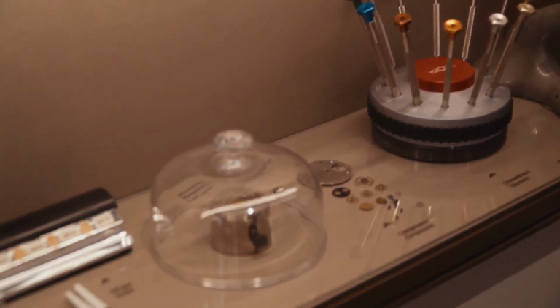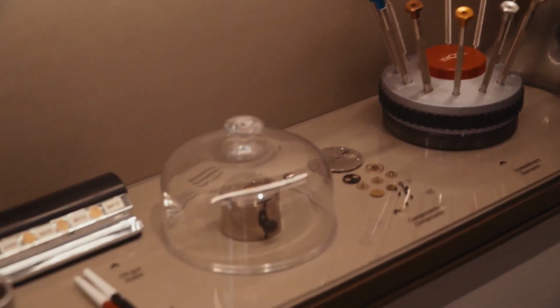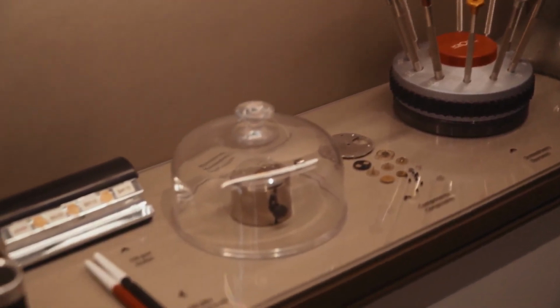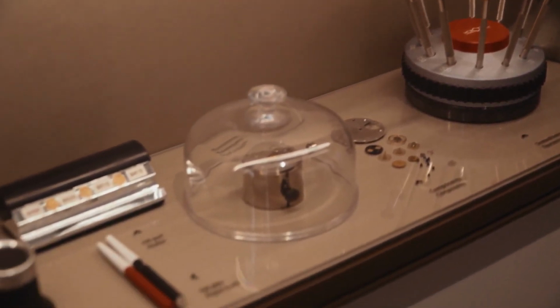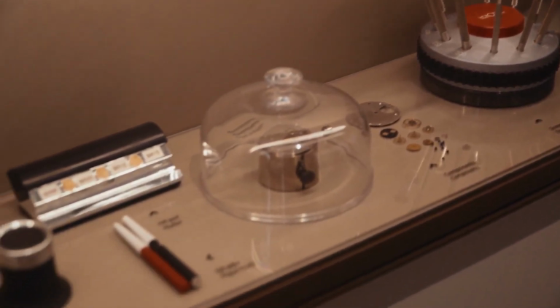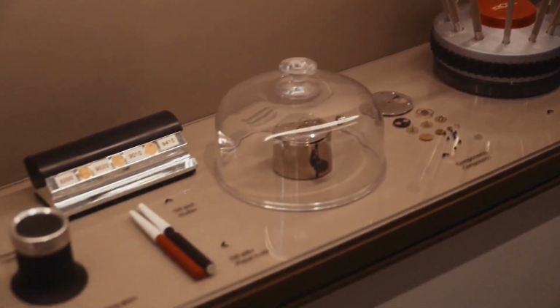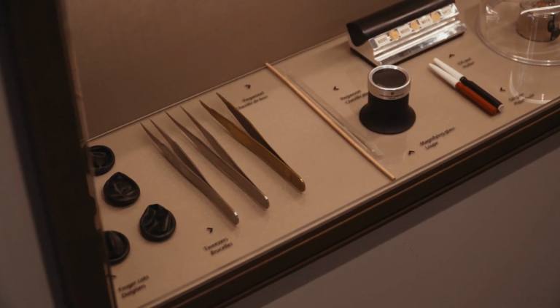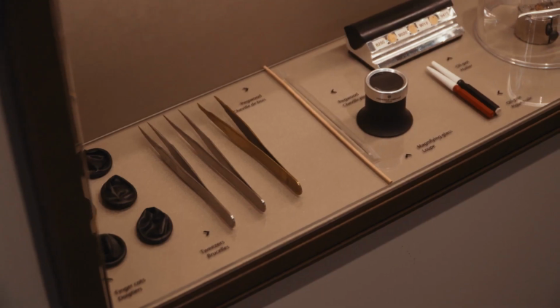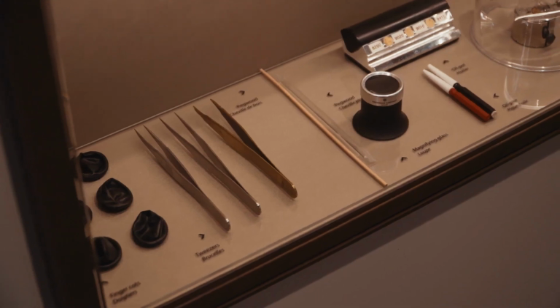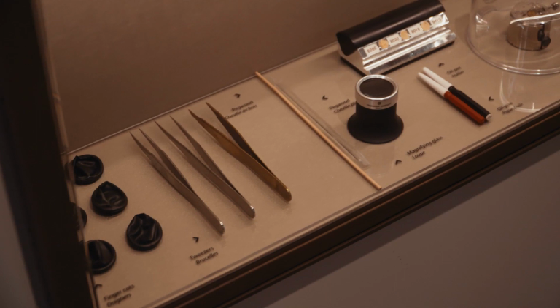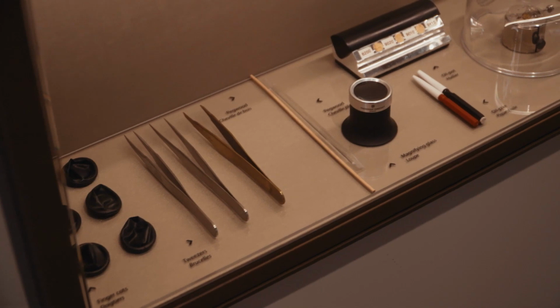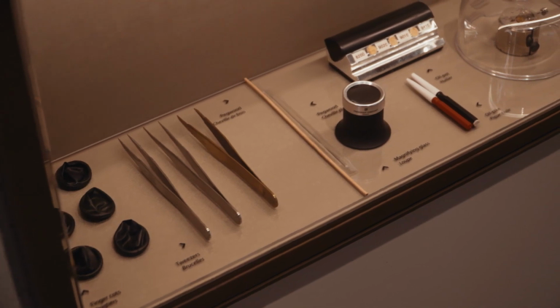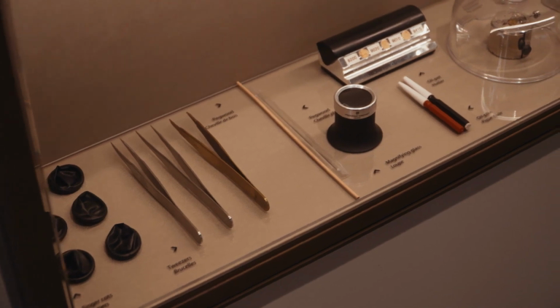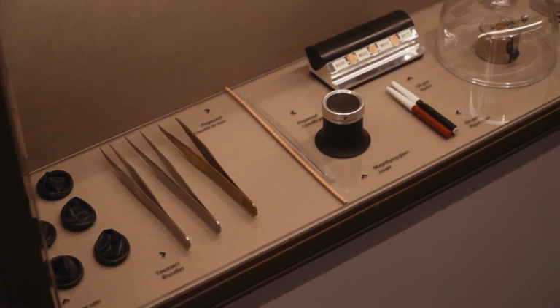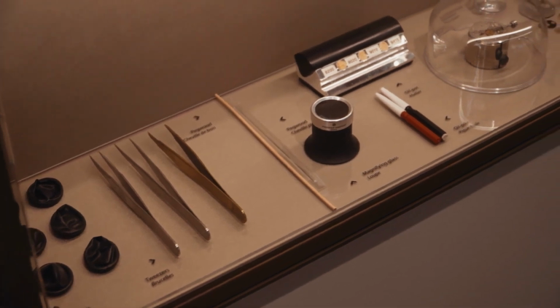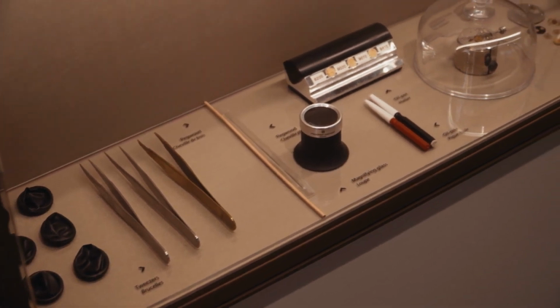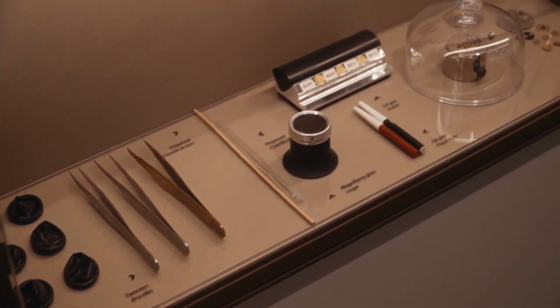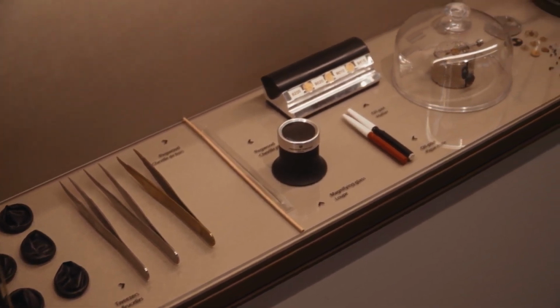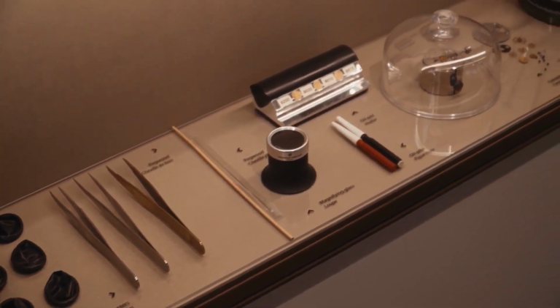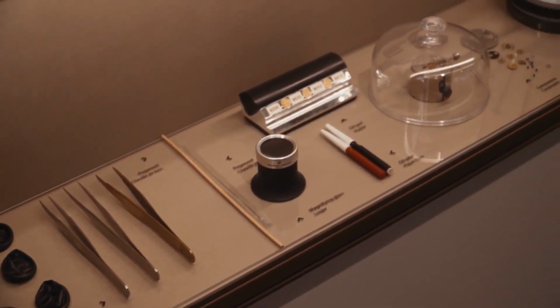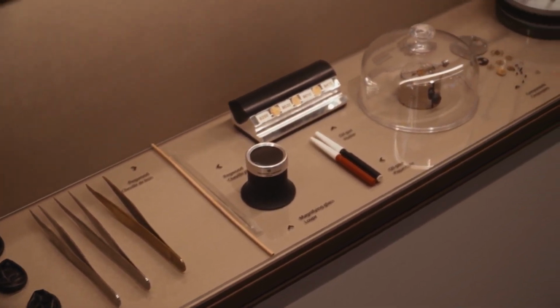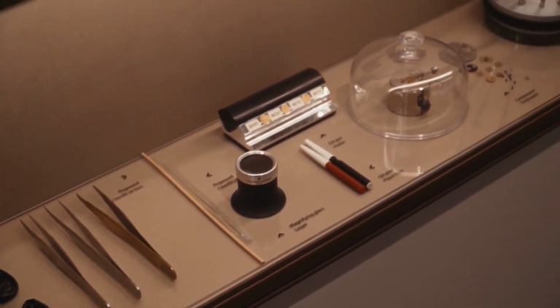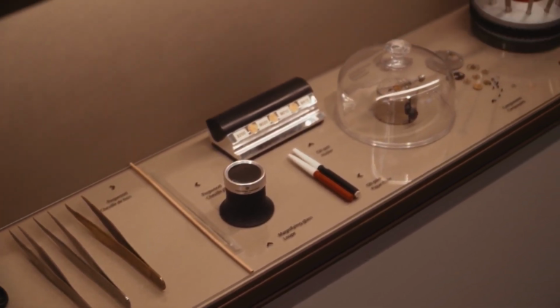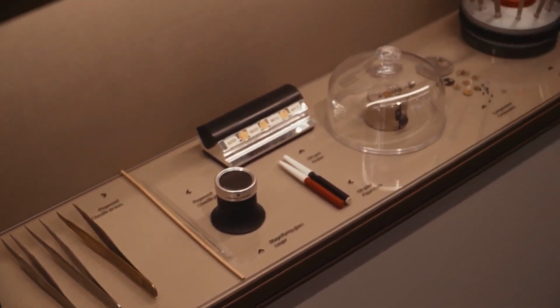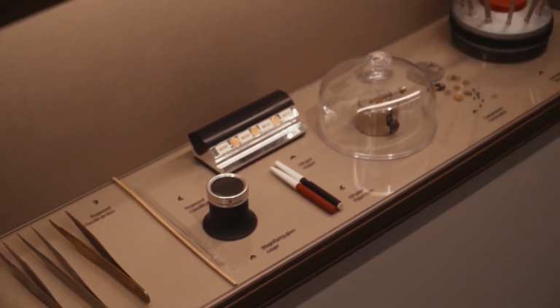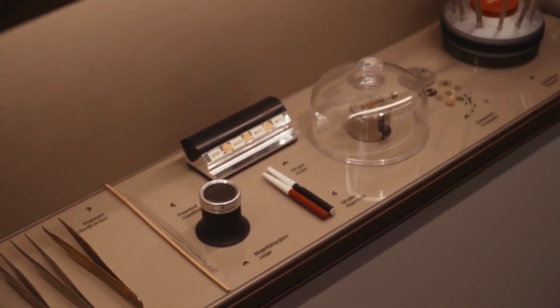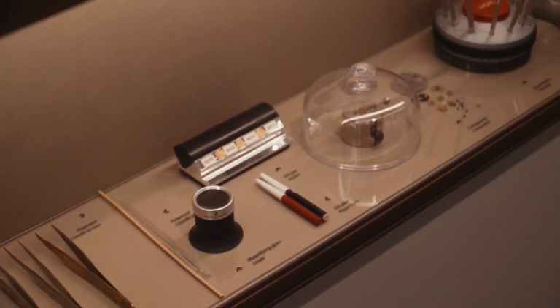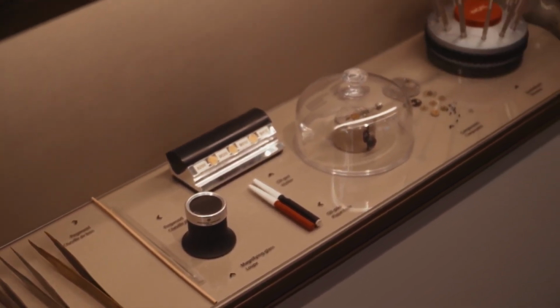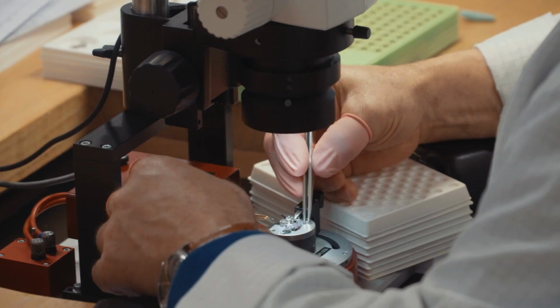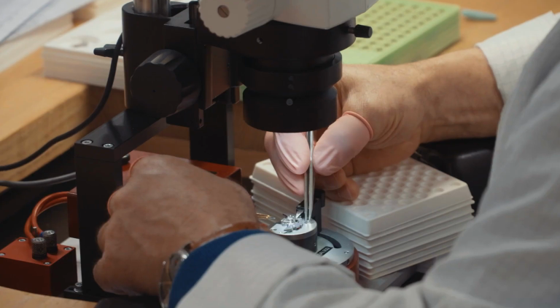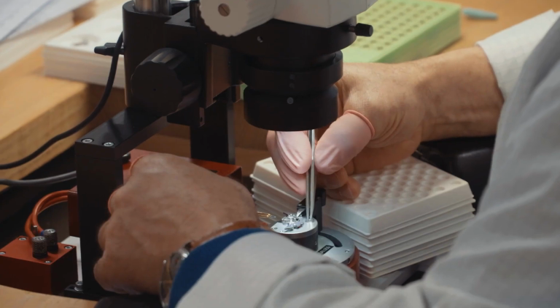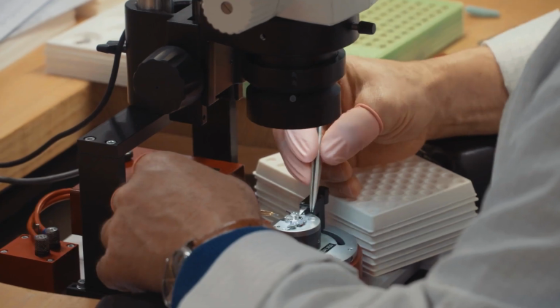The components can be even smaller than that, so they obviously always have tweezers, a magnifying glass, etc.